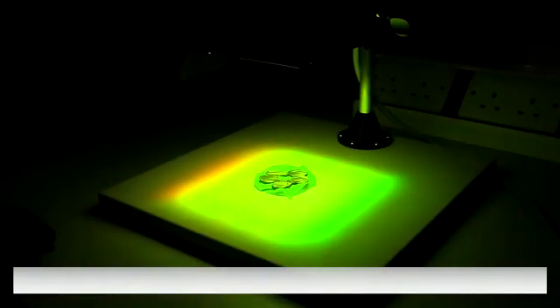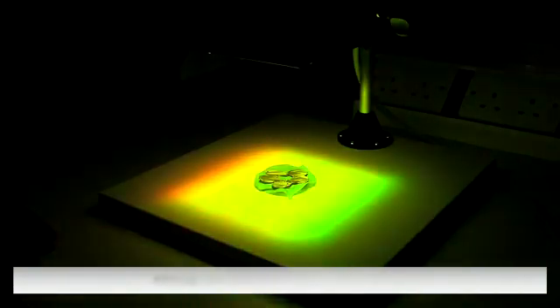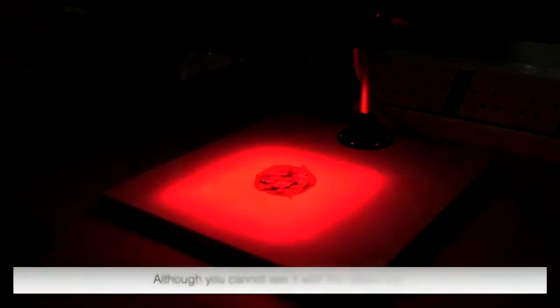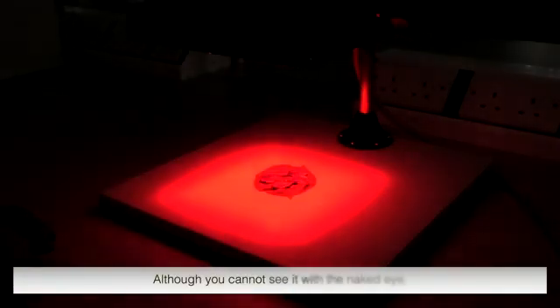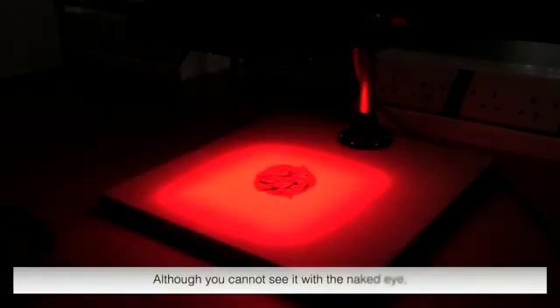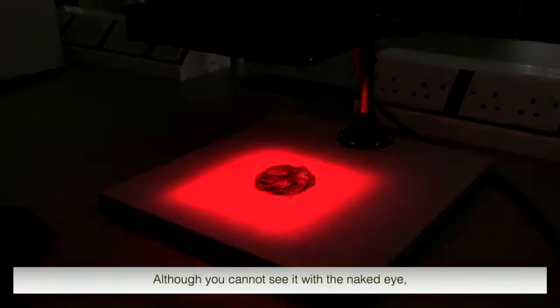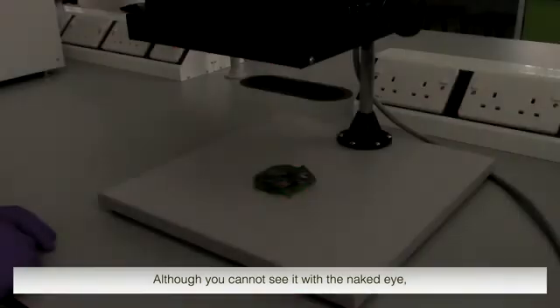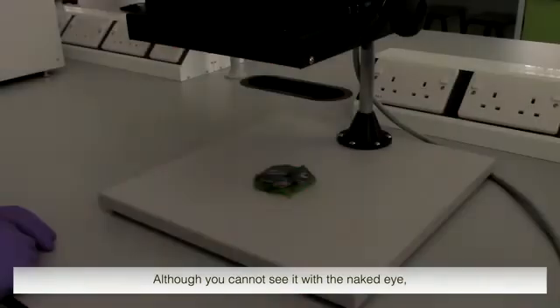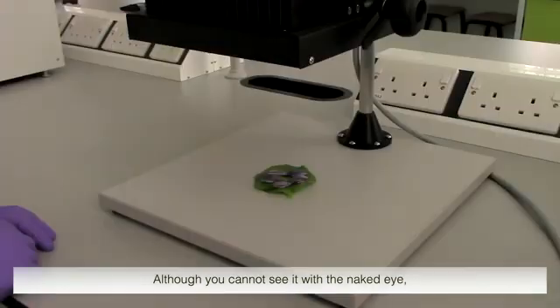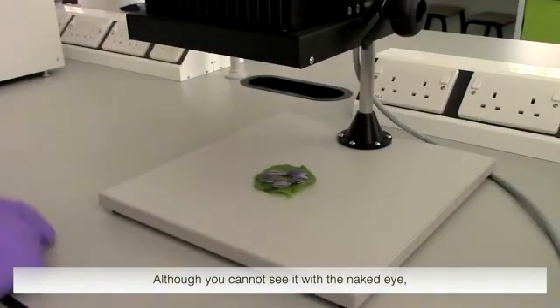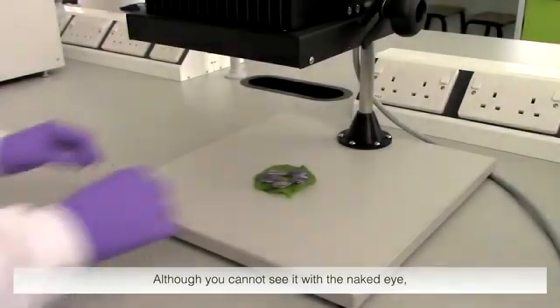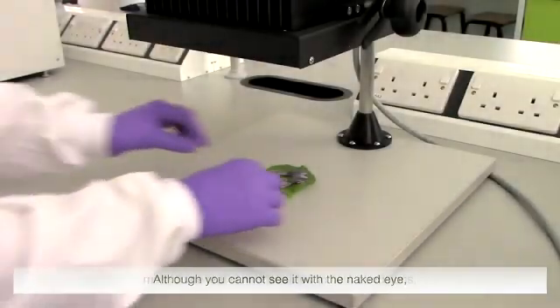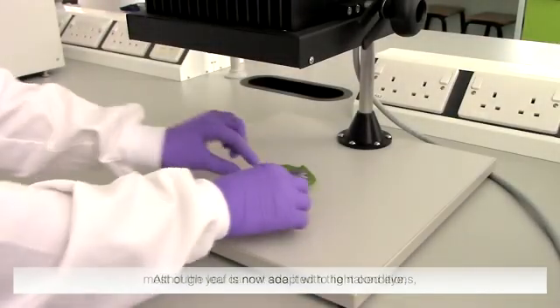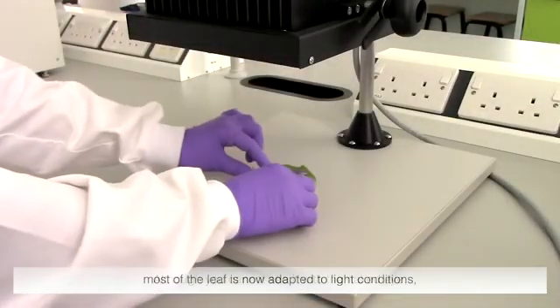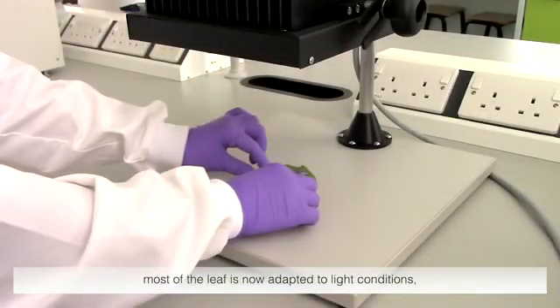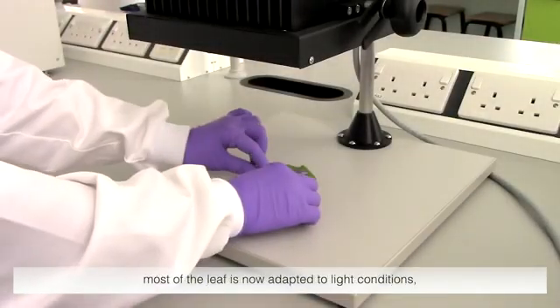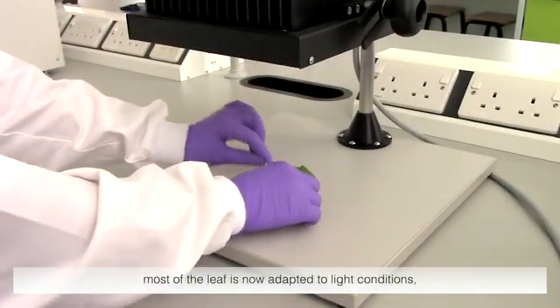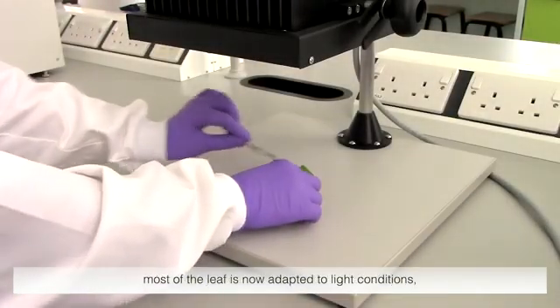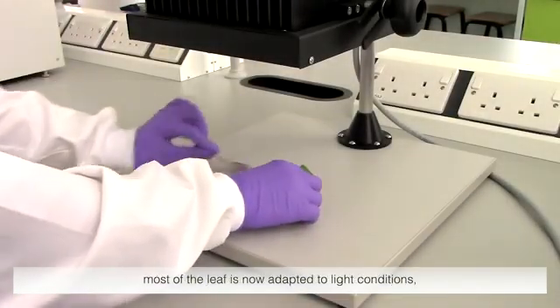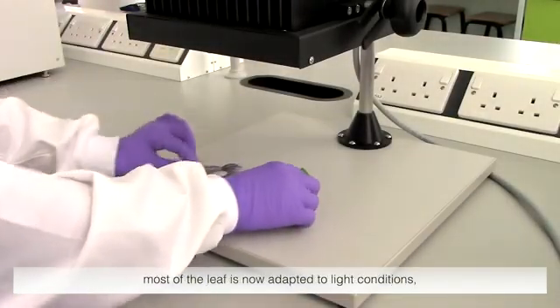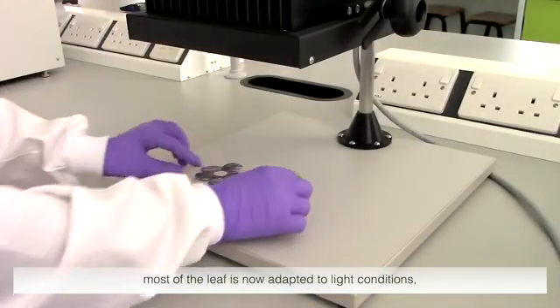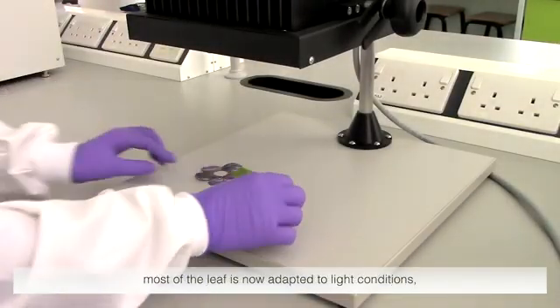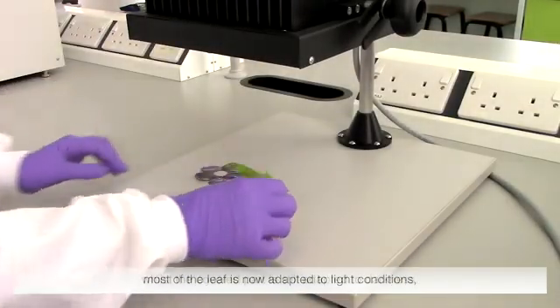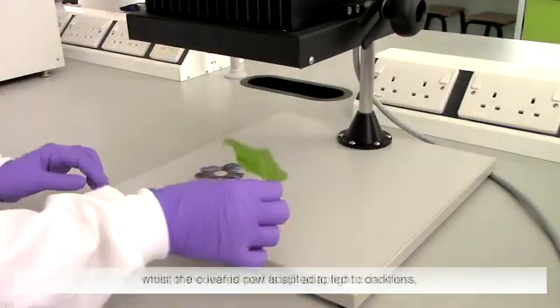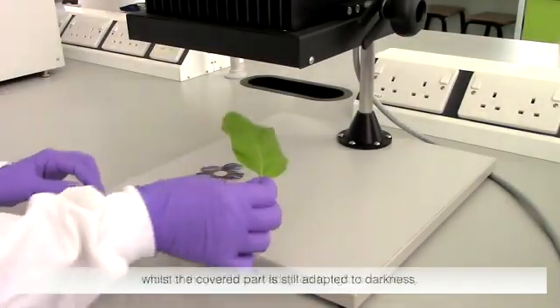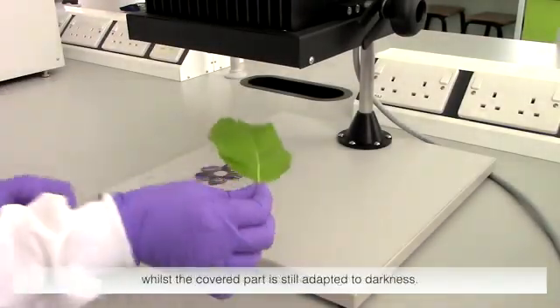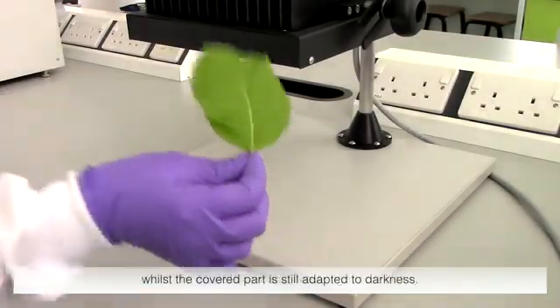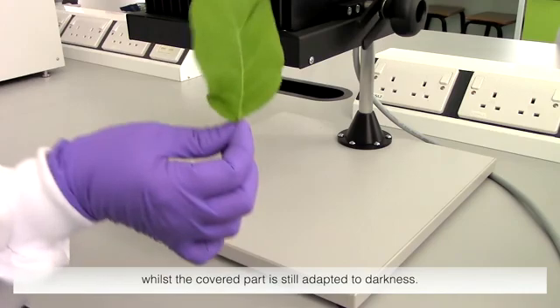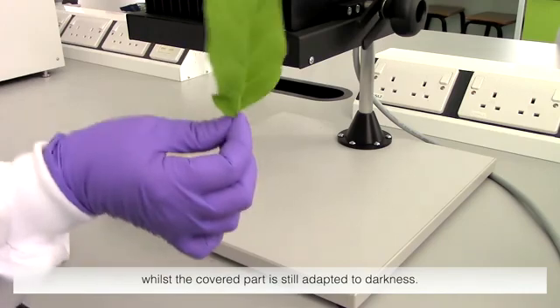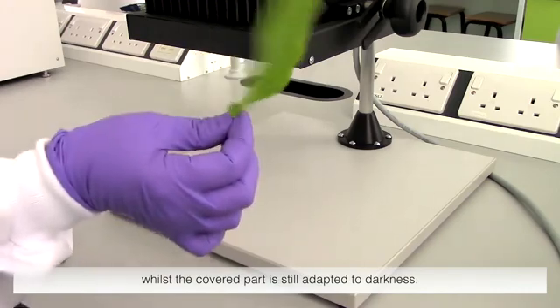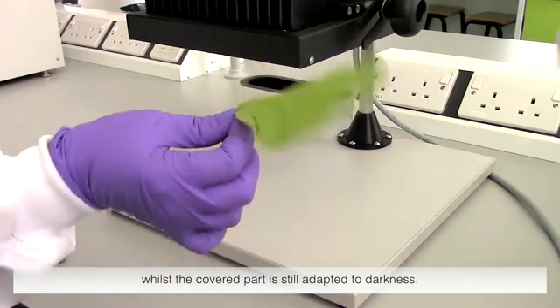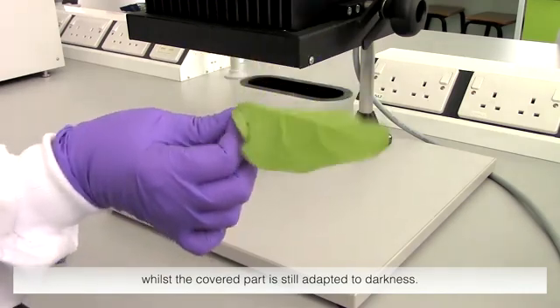Although you cannot see it with the naked eye, most of the leaf is now adapted to light conditions, whilst the covered part is still adapted to darkness.